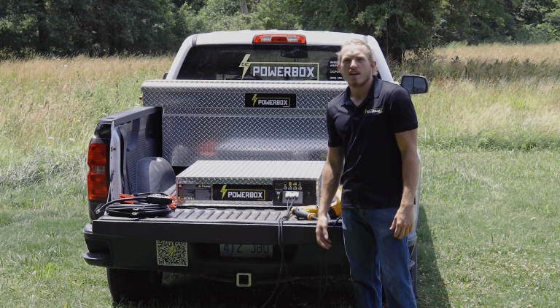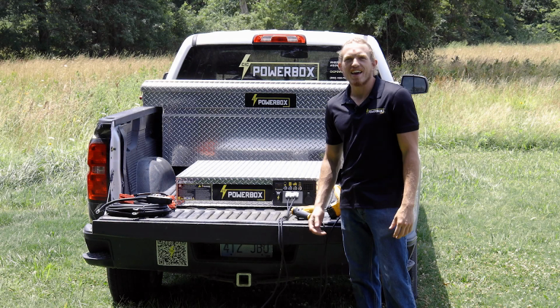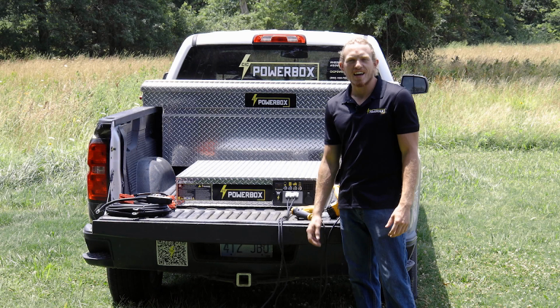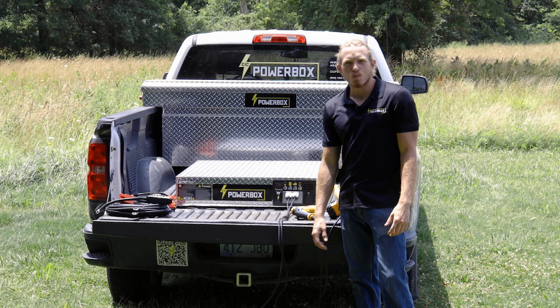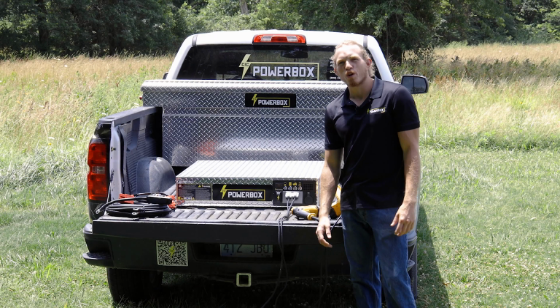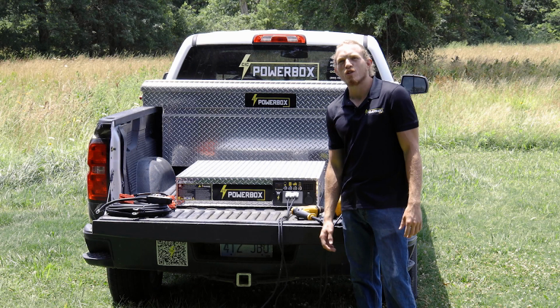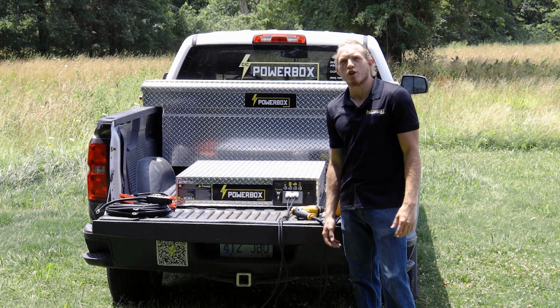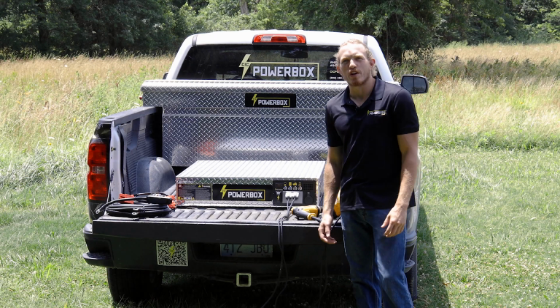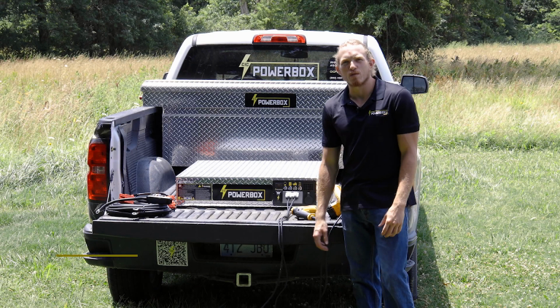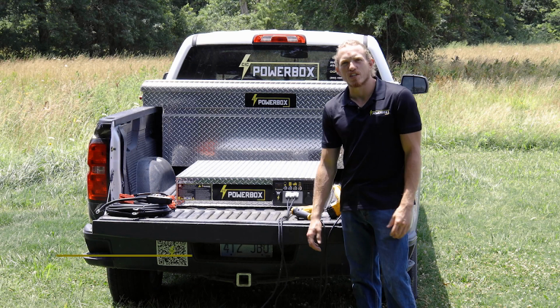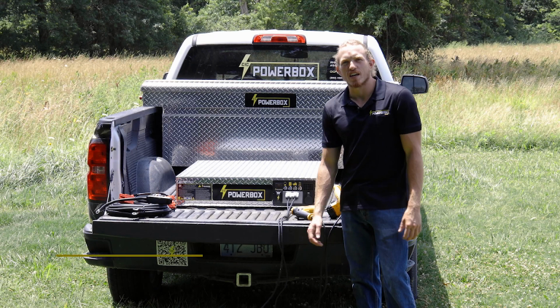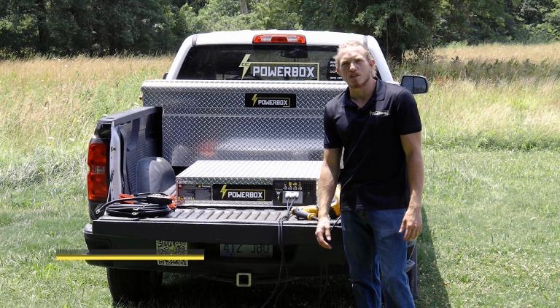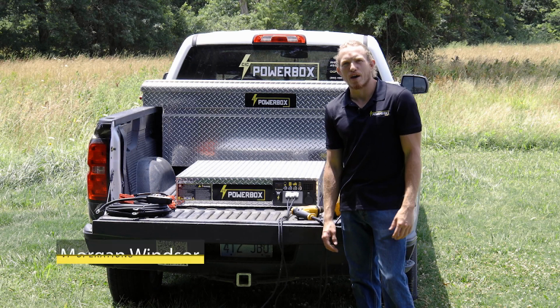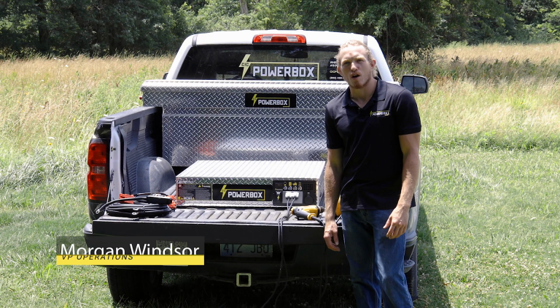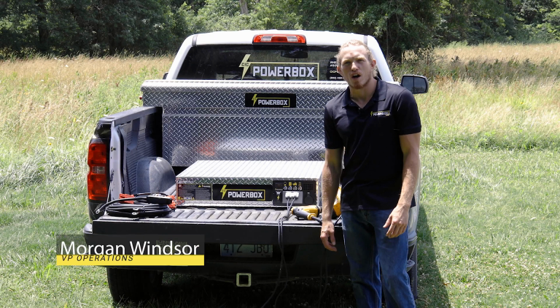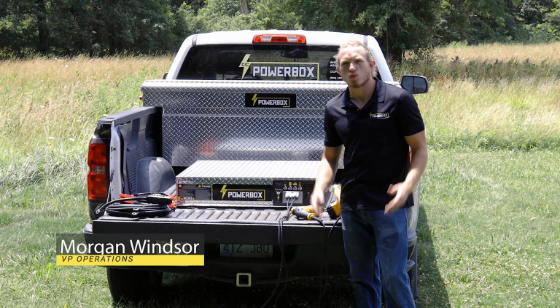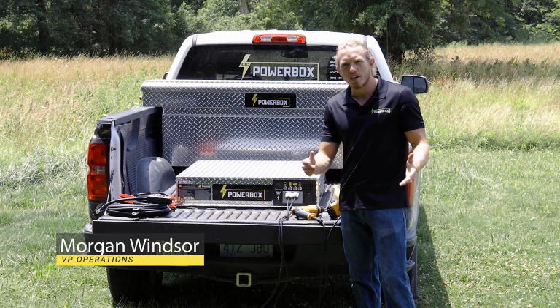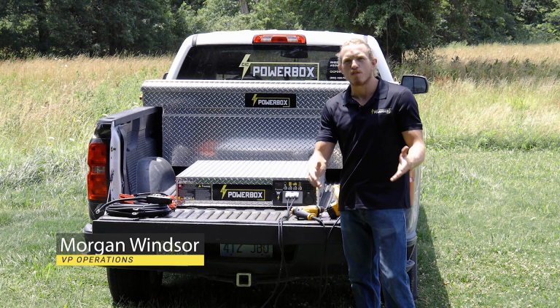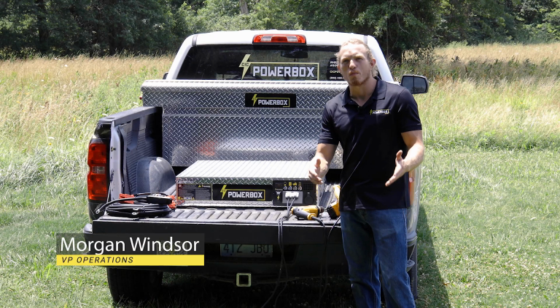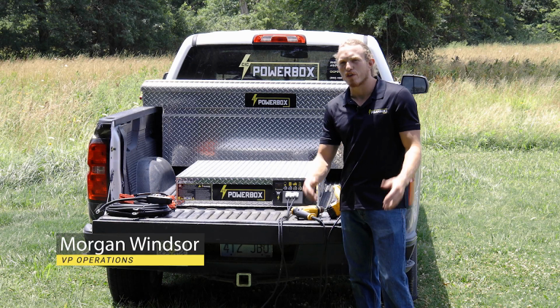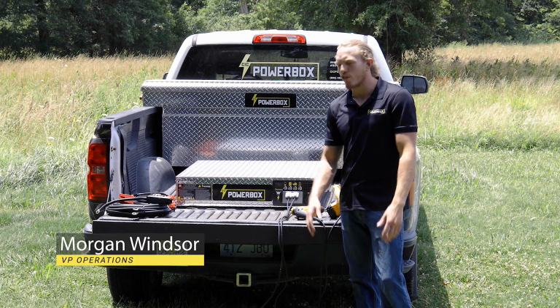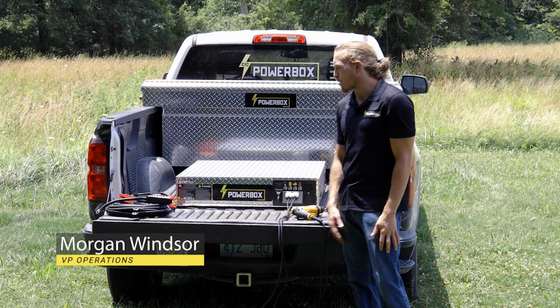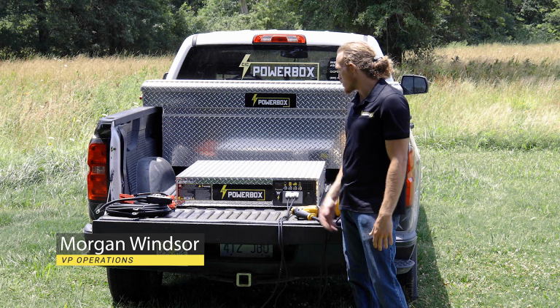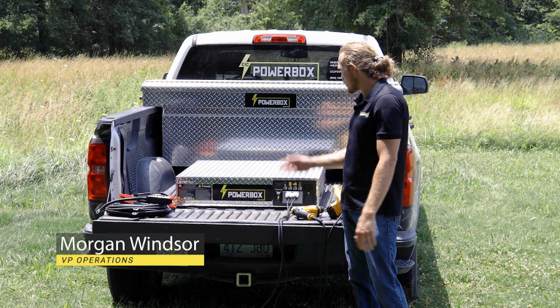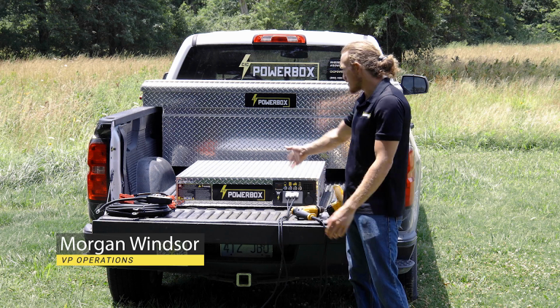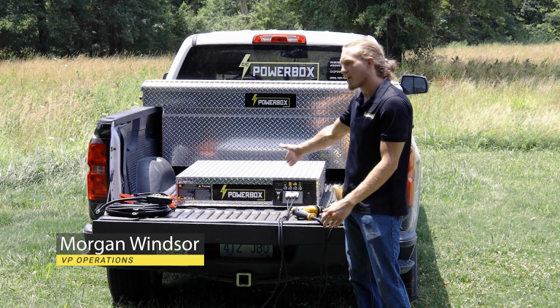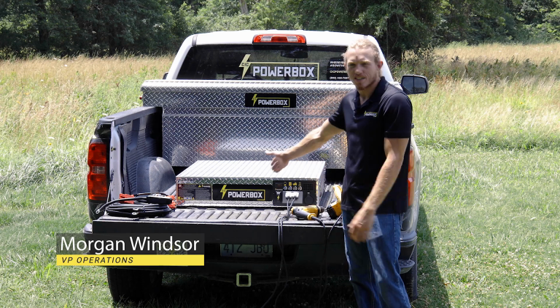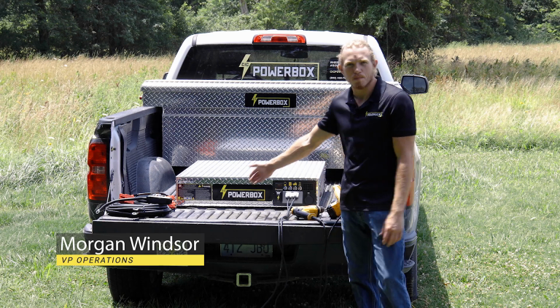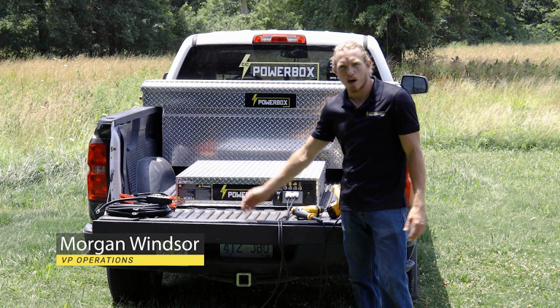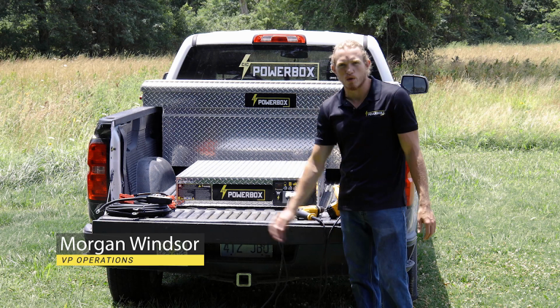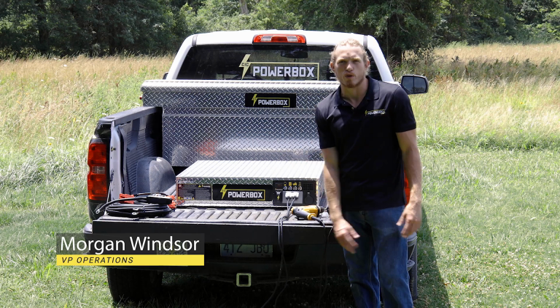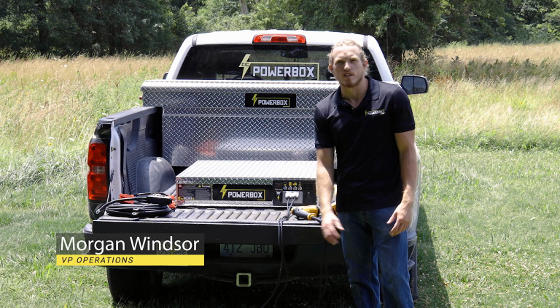Hey guys, Morgan Windsor here today with CIC PowerBox, wanting to give you a brief introduction to the CIC Power Grid.